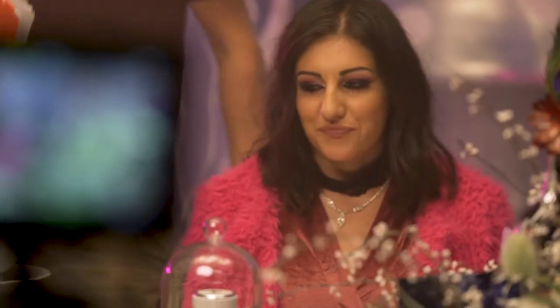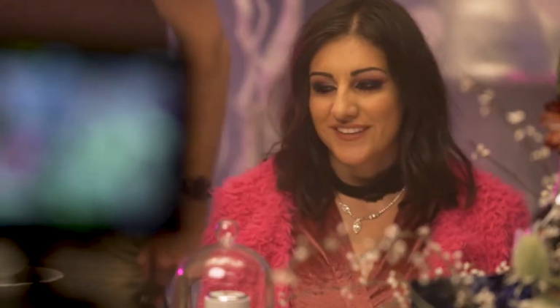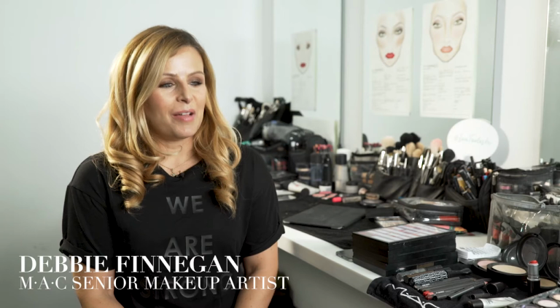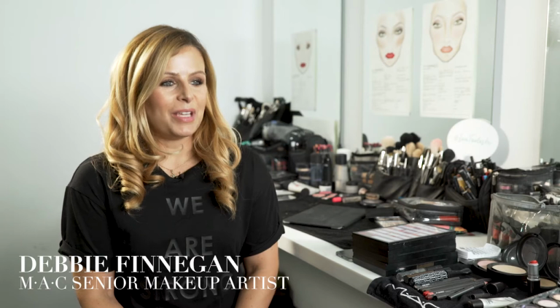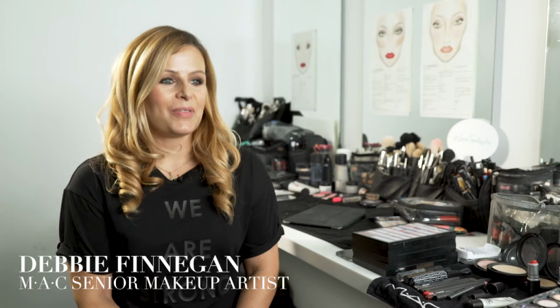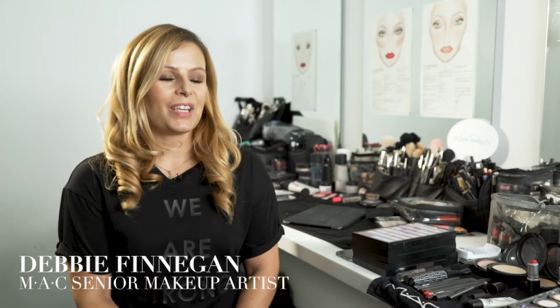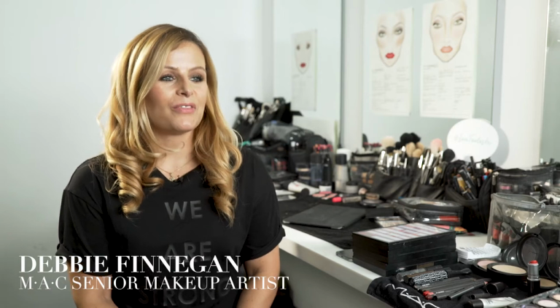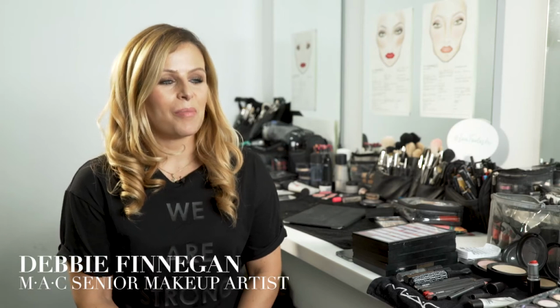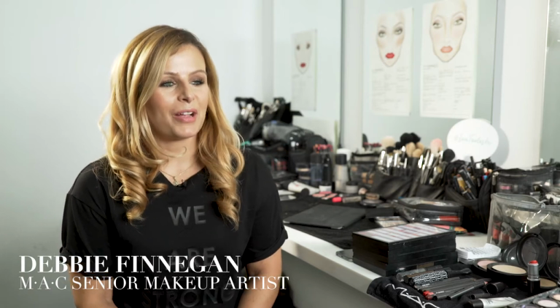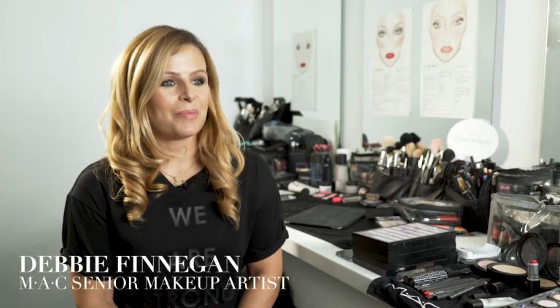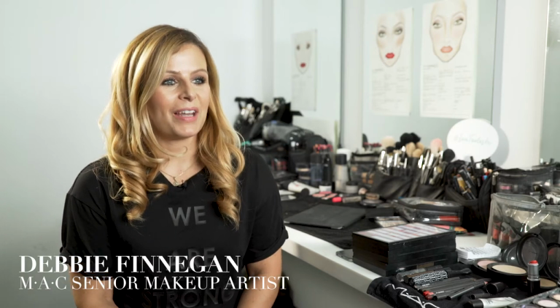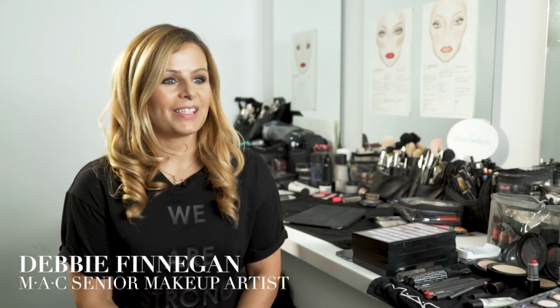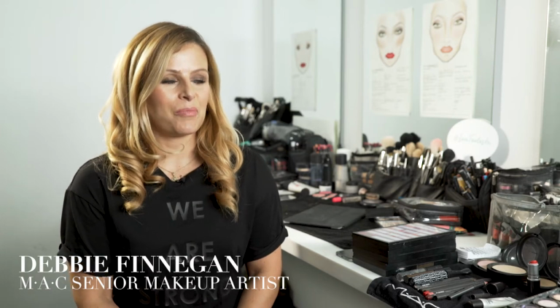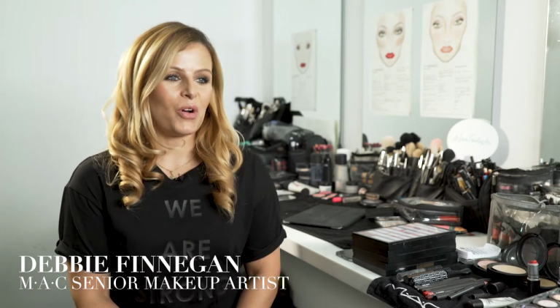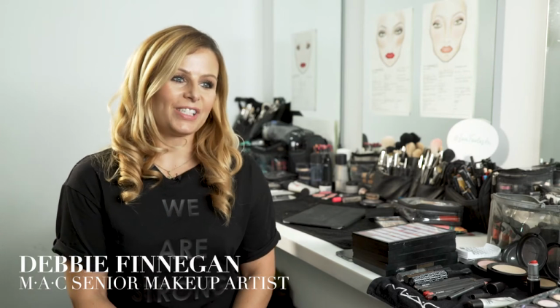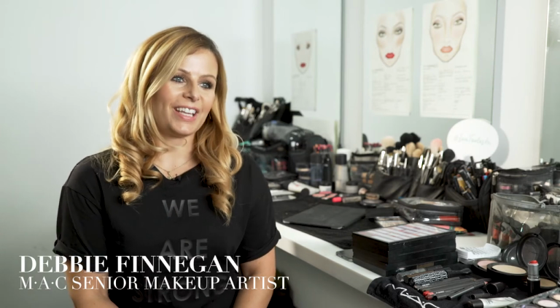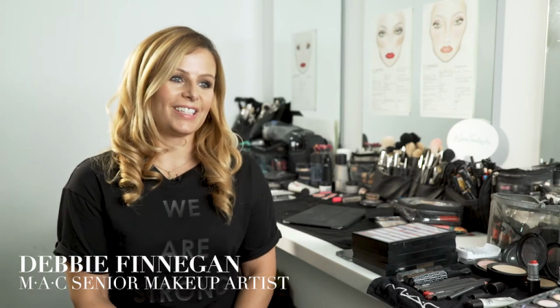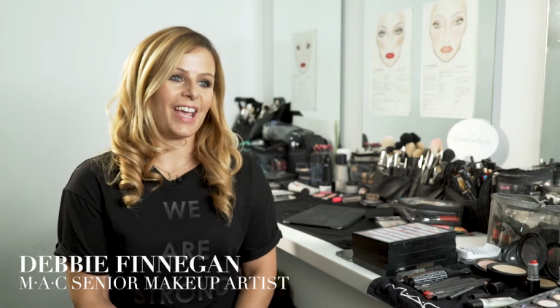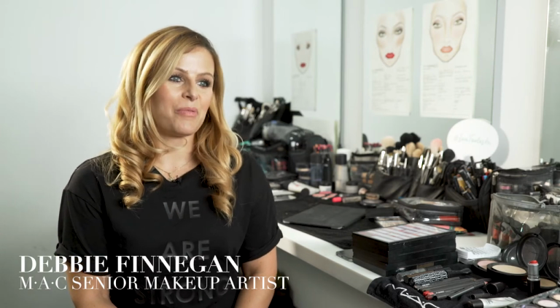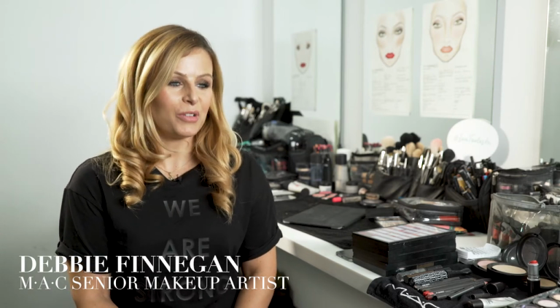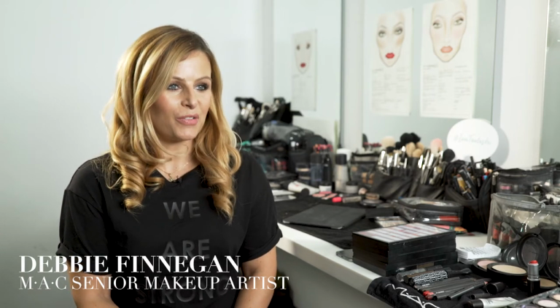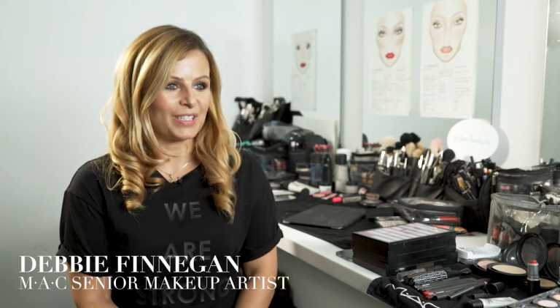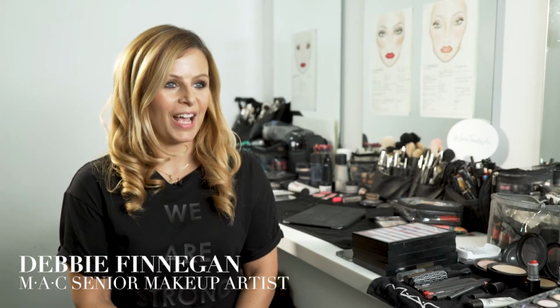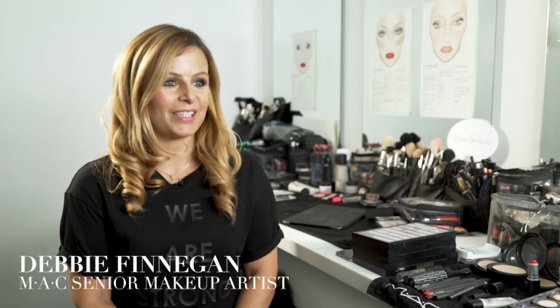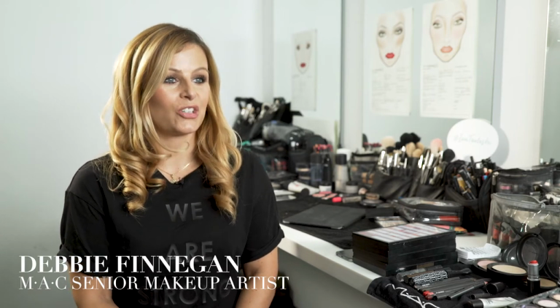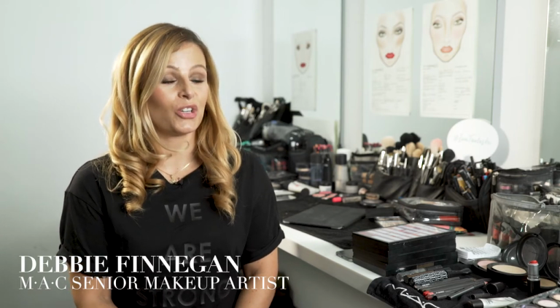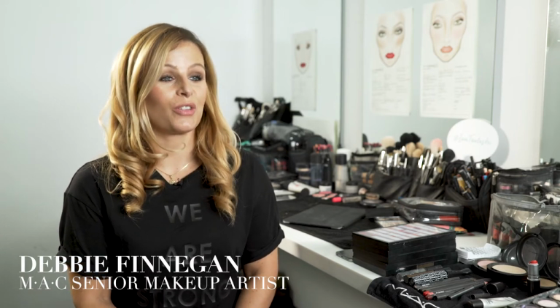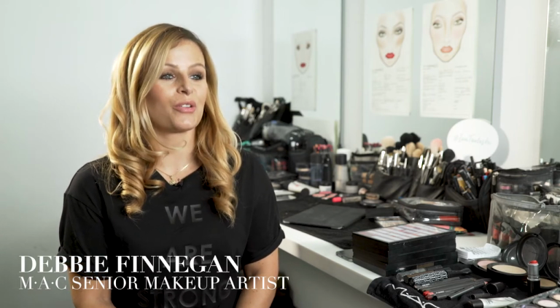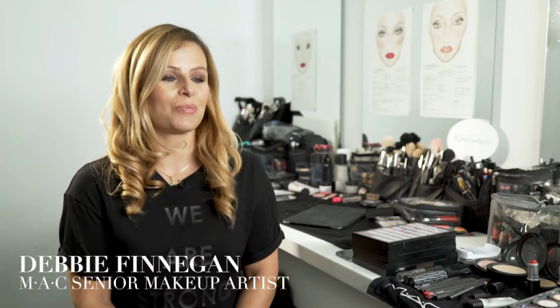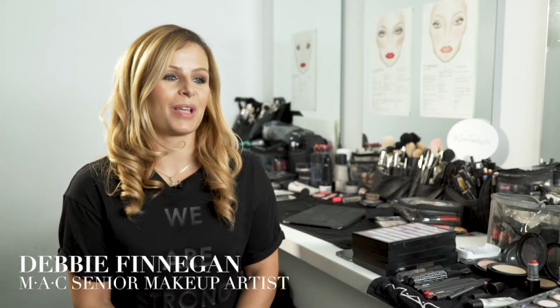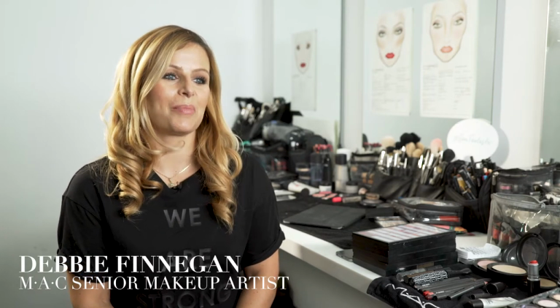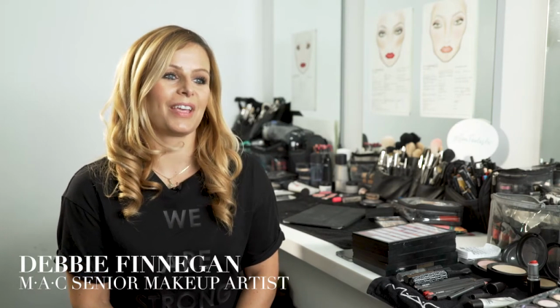Hi, I'm Debbie Finnegan from MAC Cosmetics and we're on set today with Look Fantastic shooting their Christmas campaign.